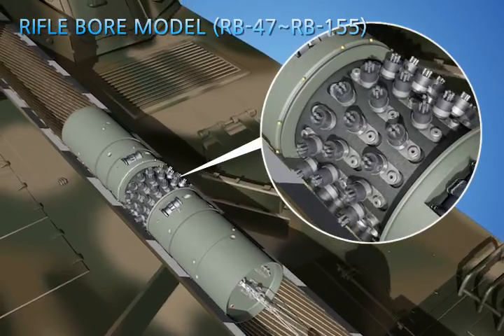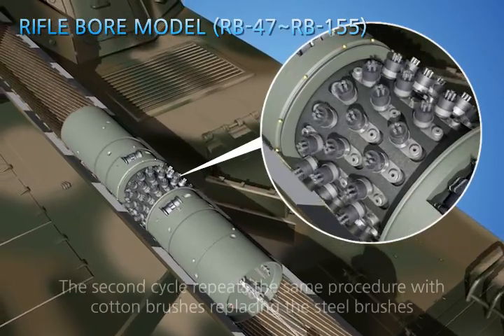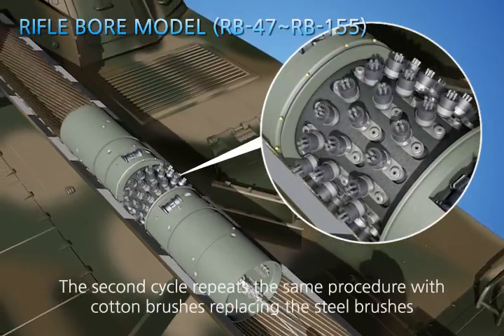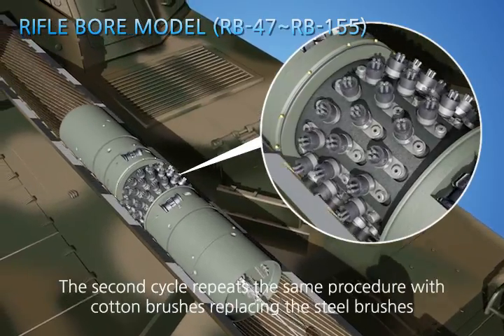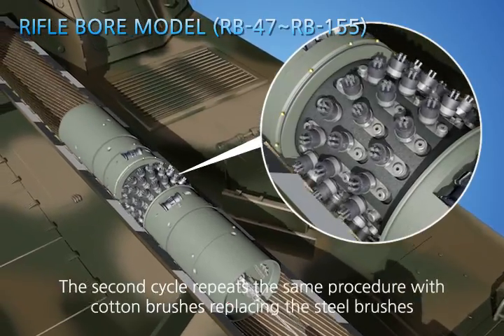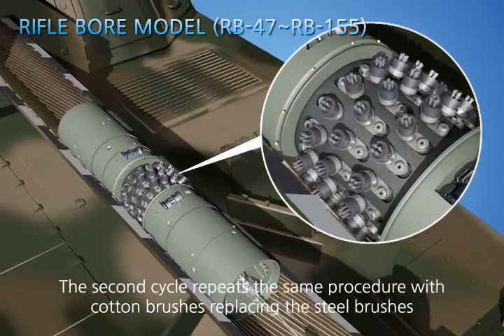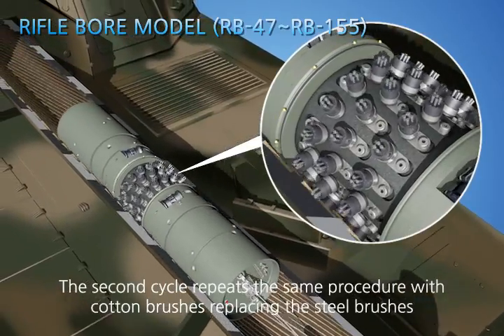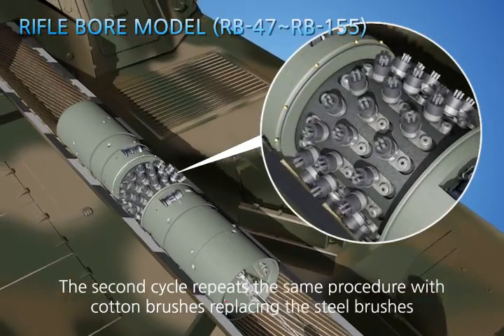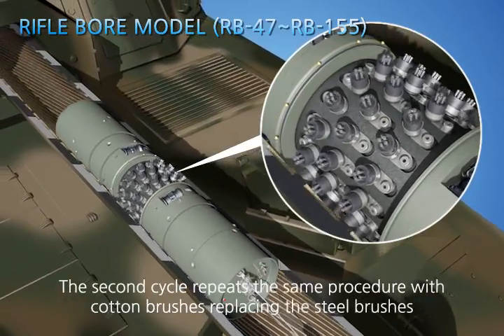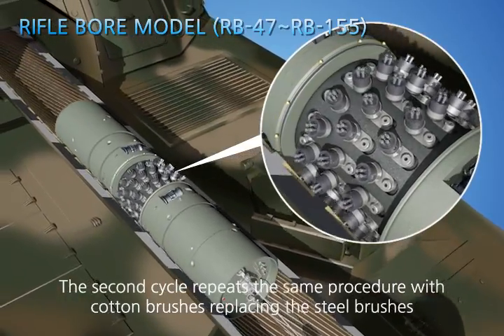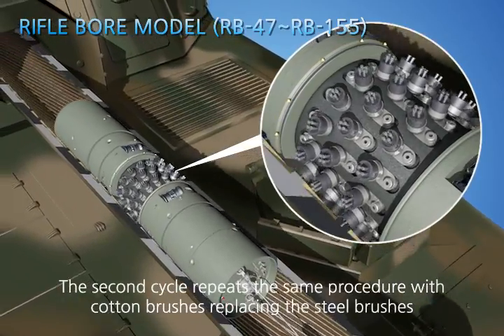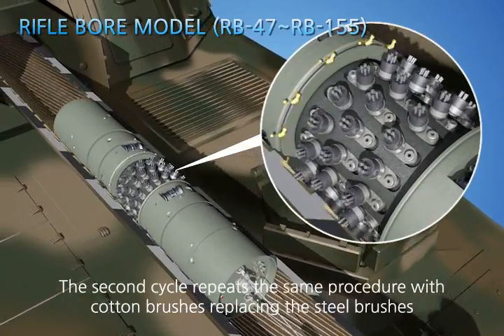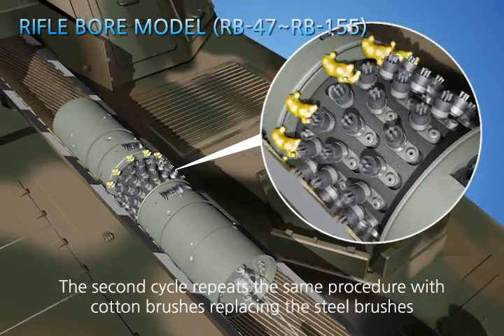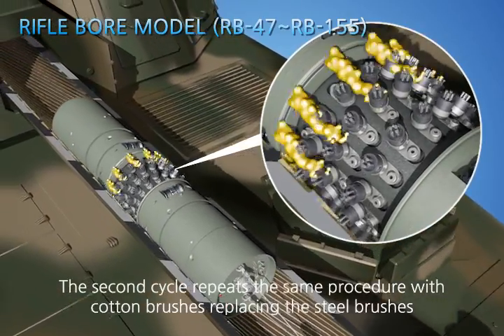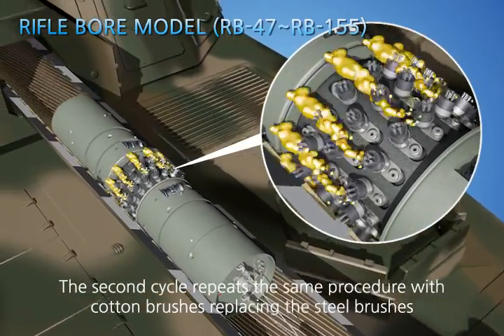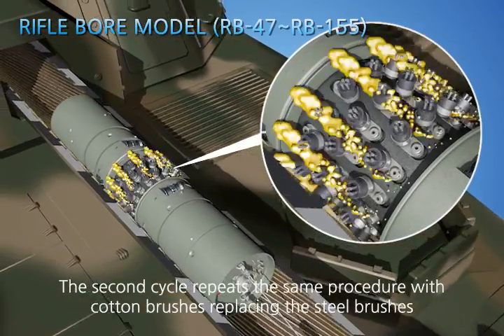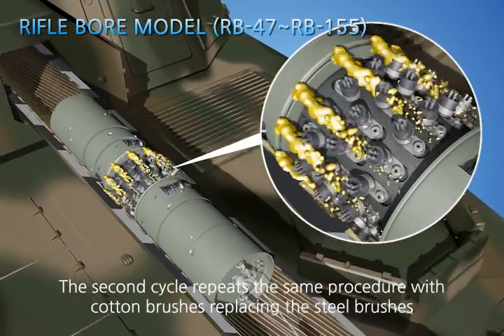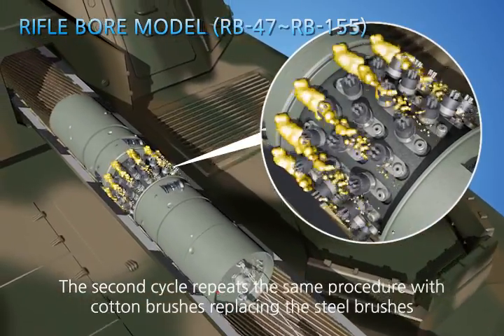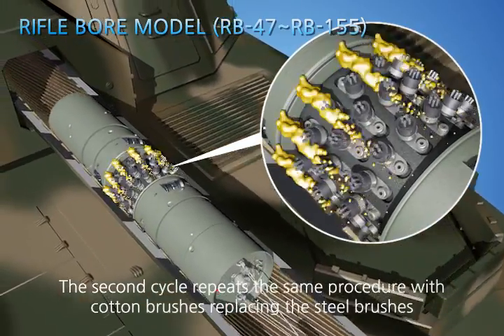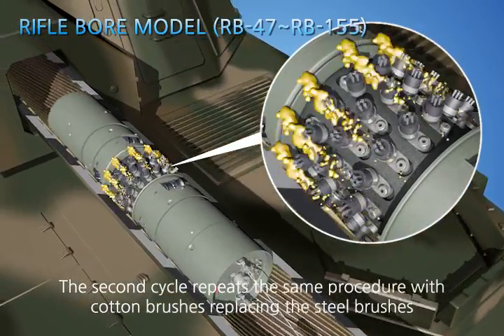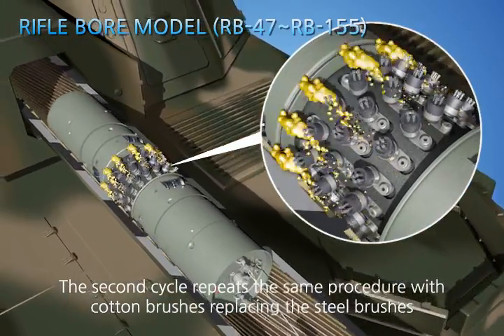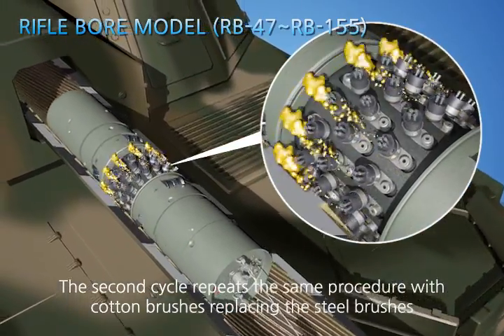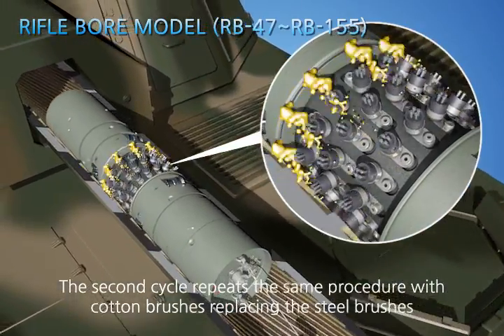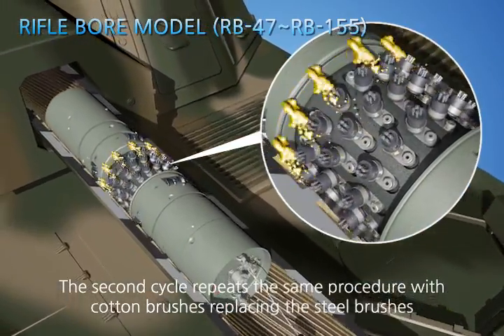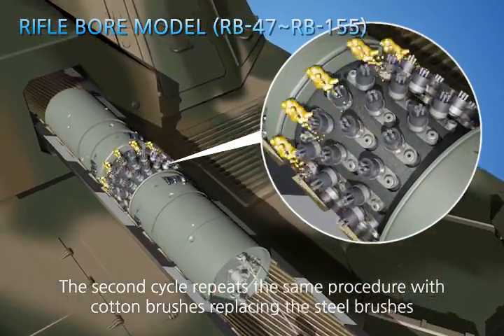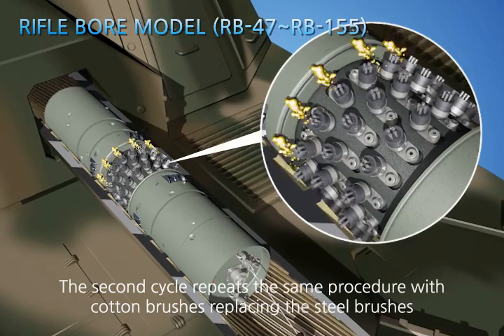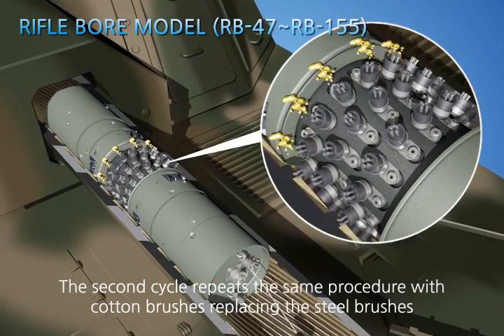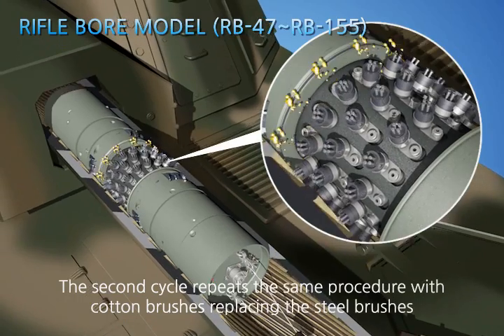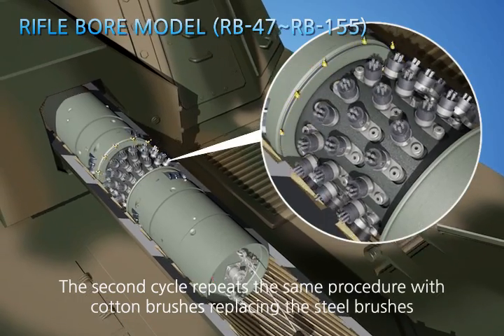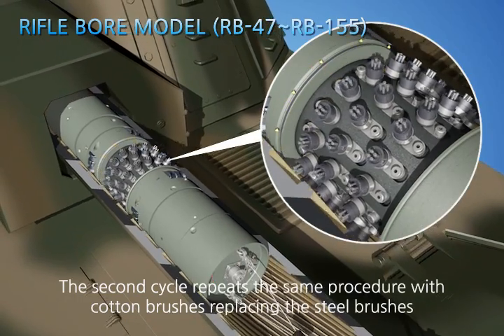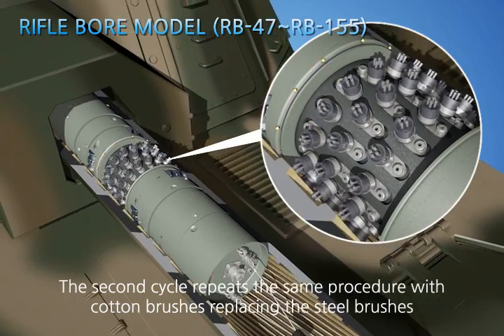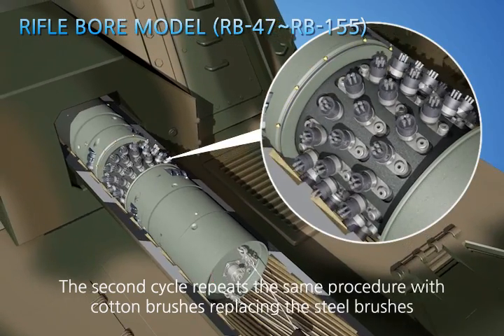The second cycle repeats the same procedure with cotton brushes replacing the steel brushes.